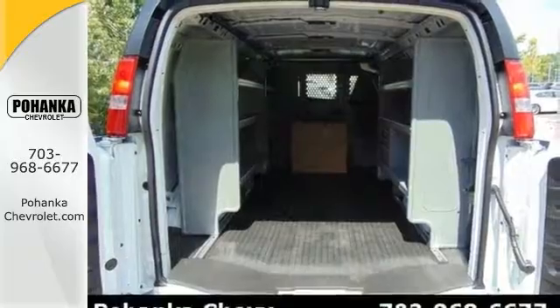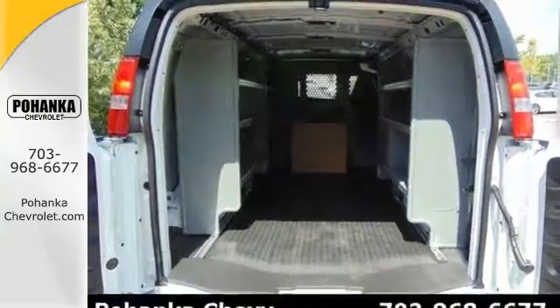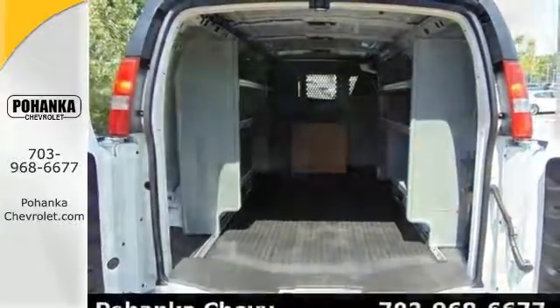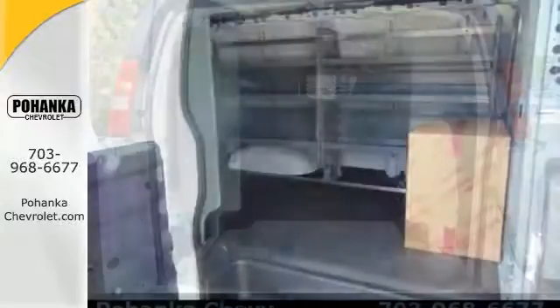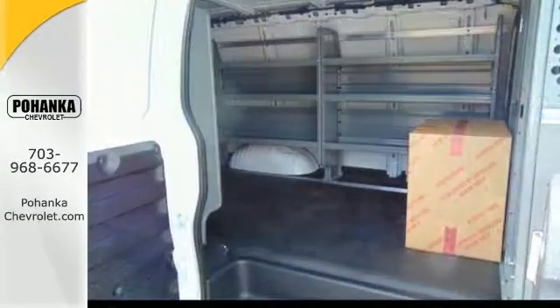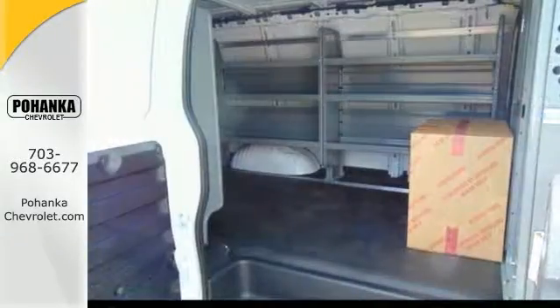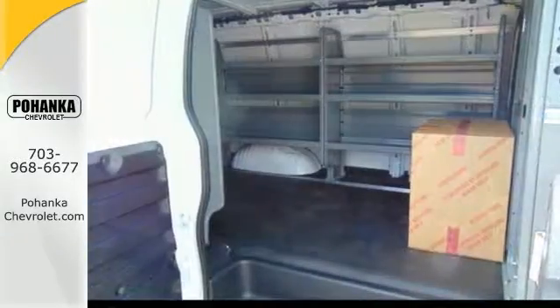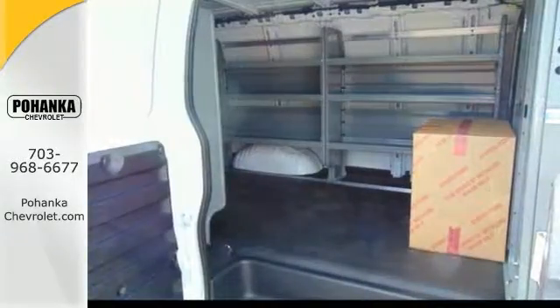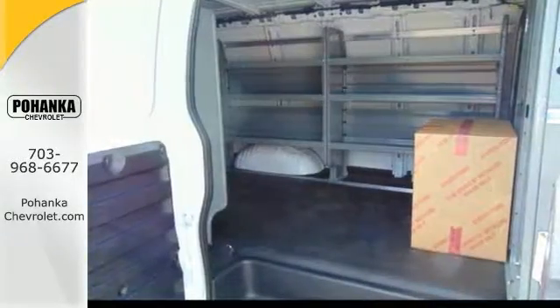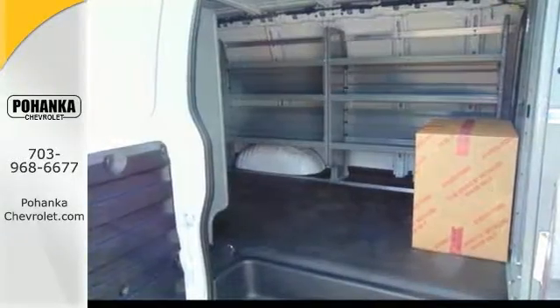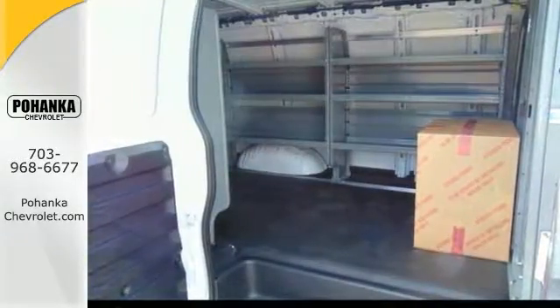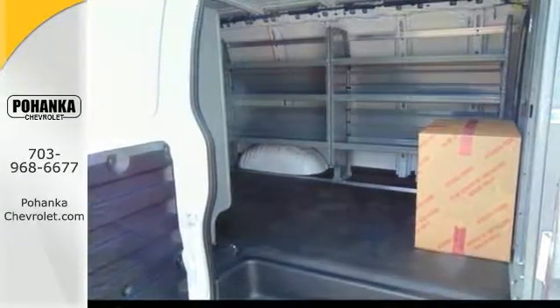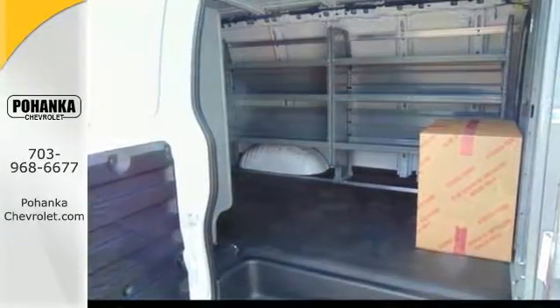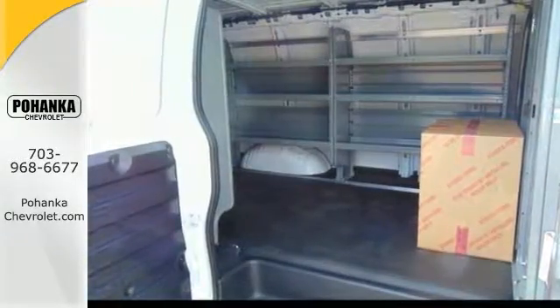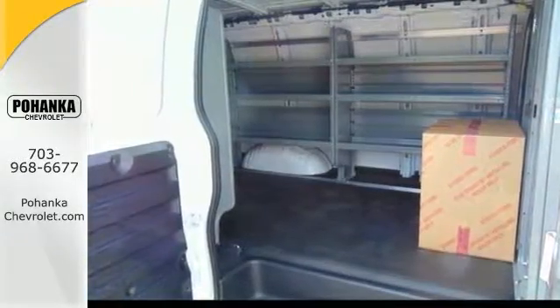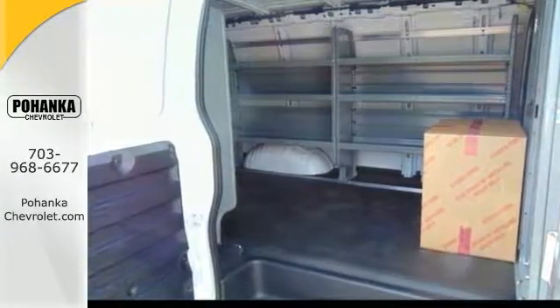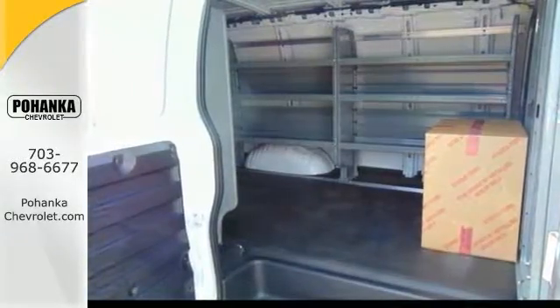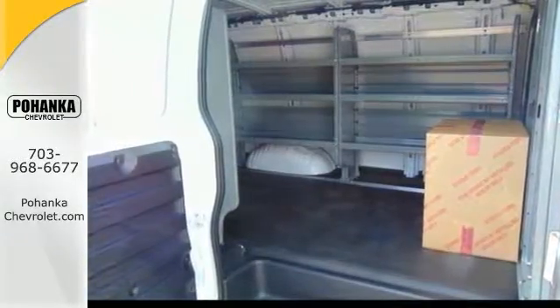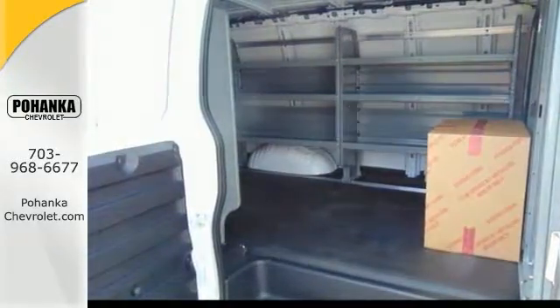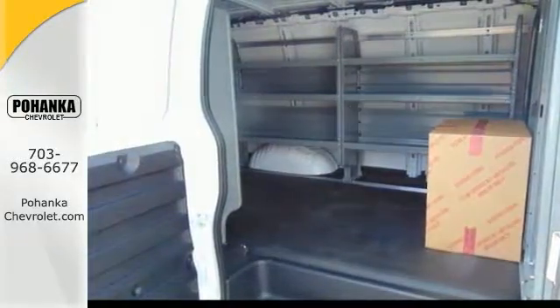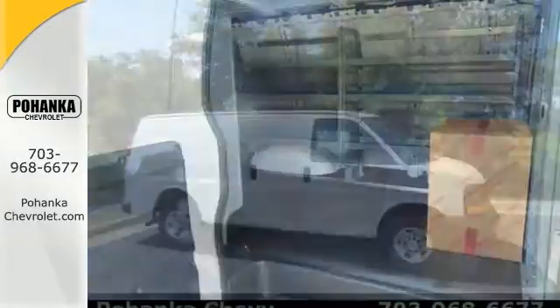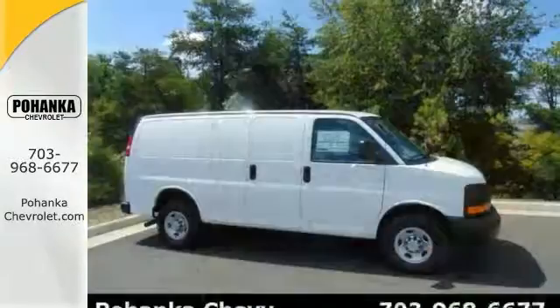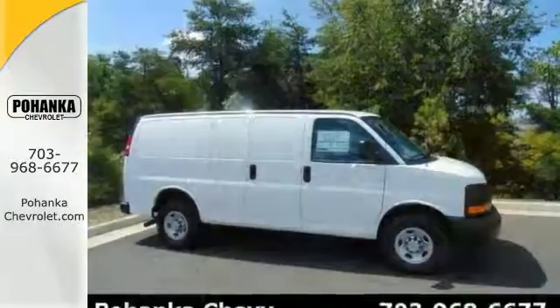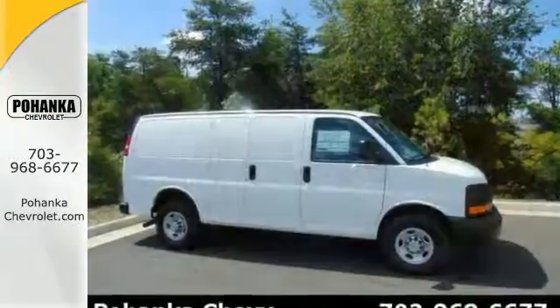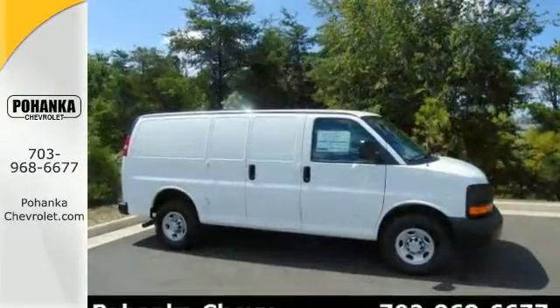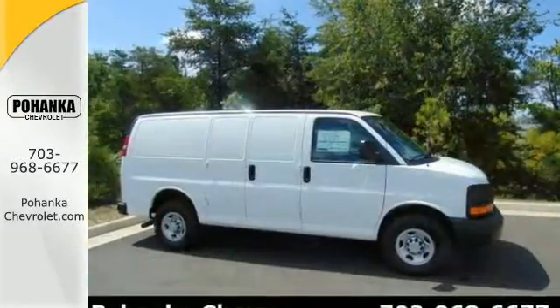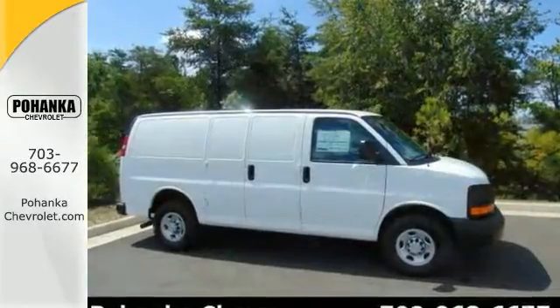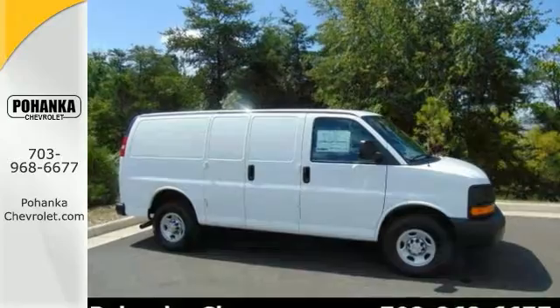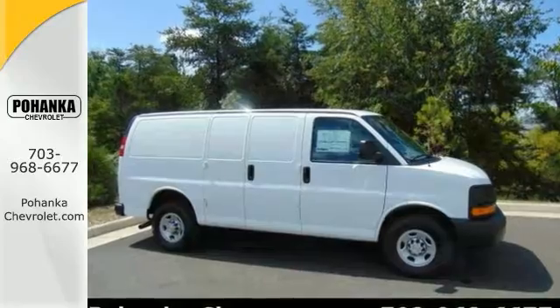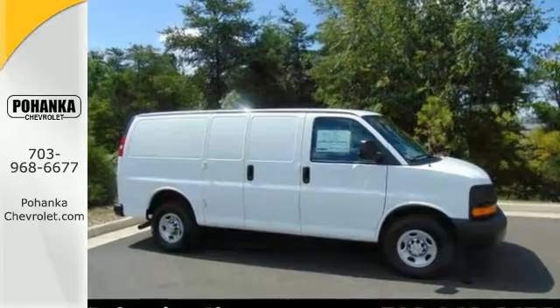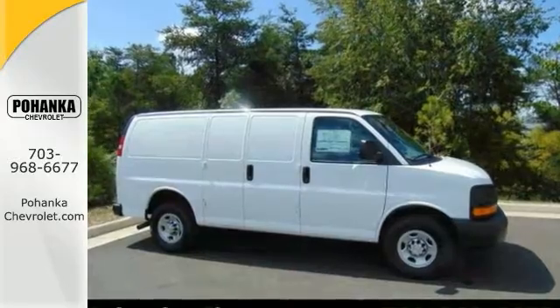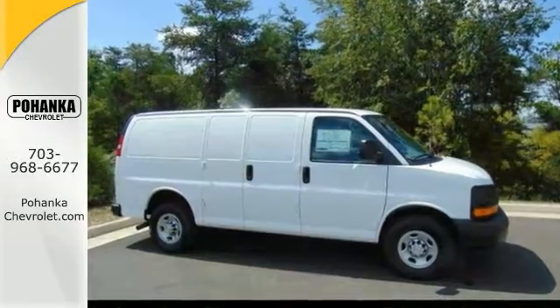Come on in and see the Chevrolet Express 2500. We're sure you're going to like this vehicle for your workforce.